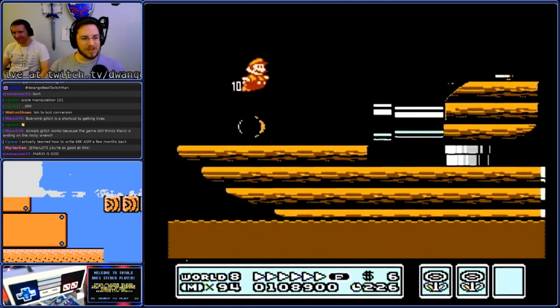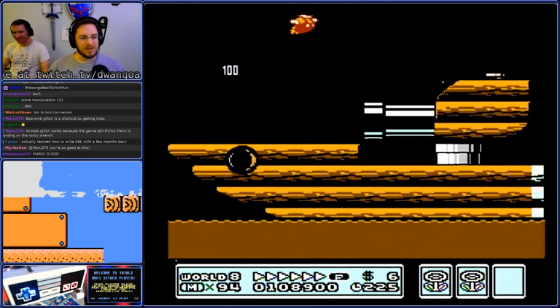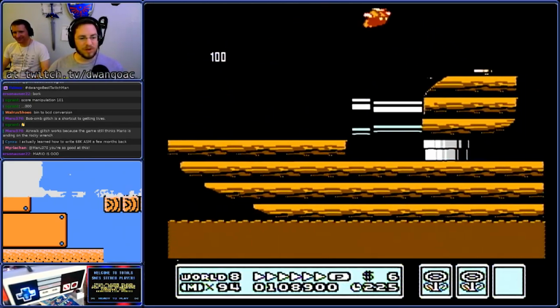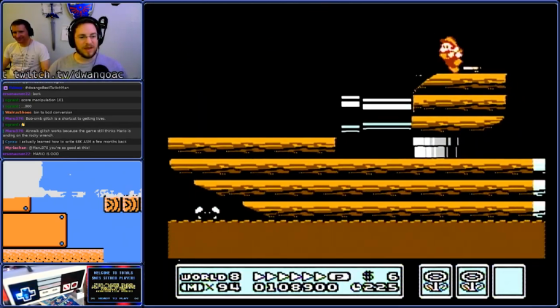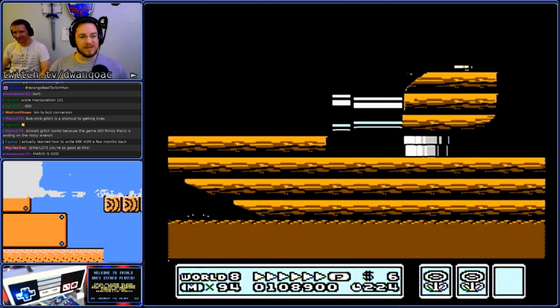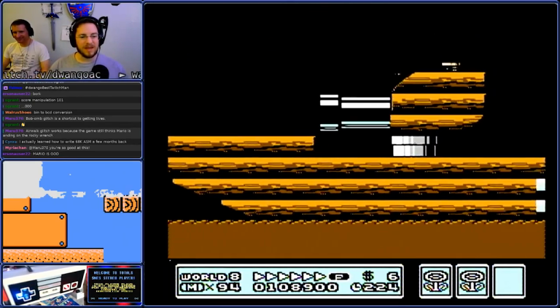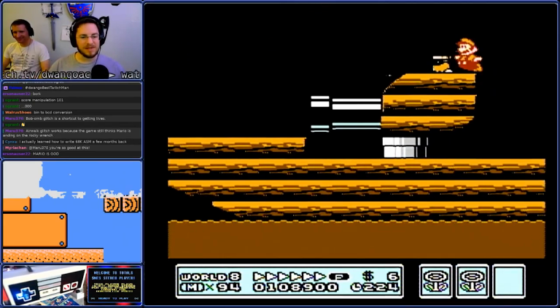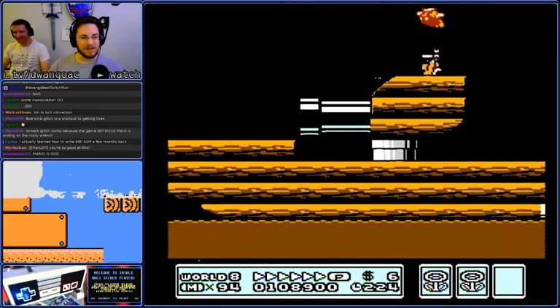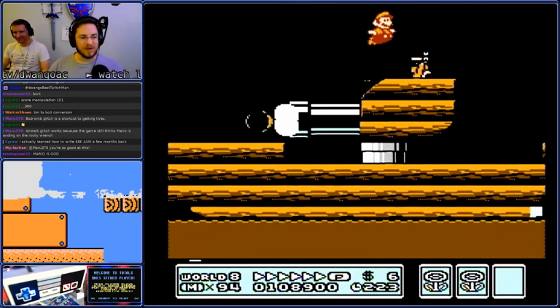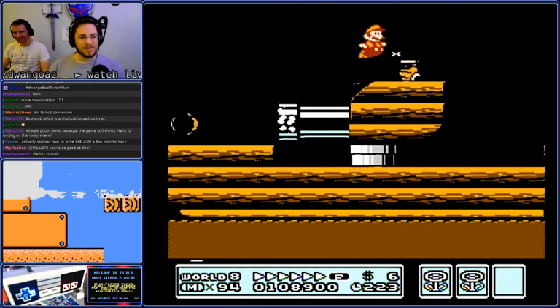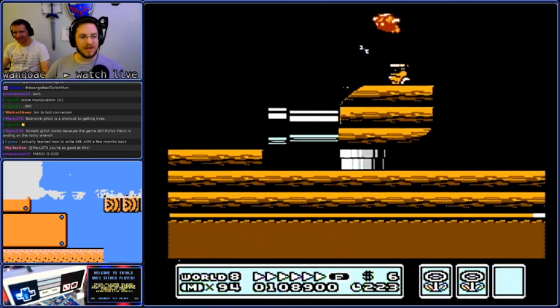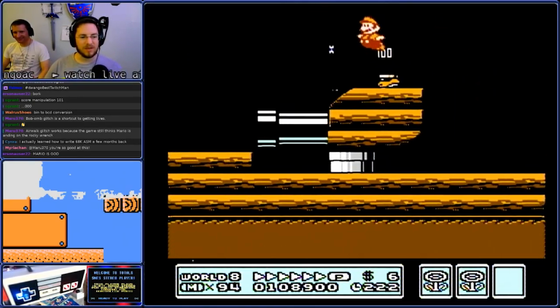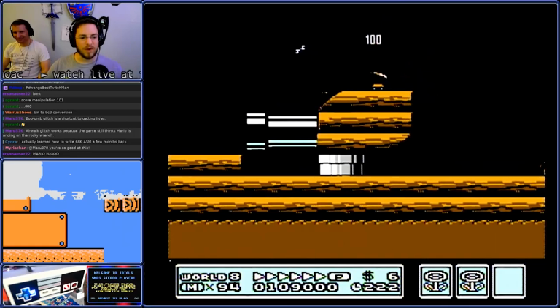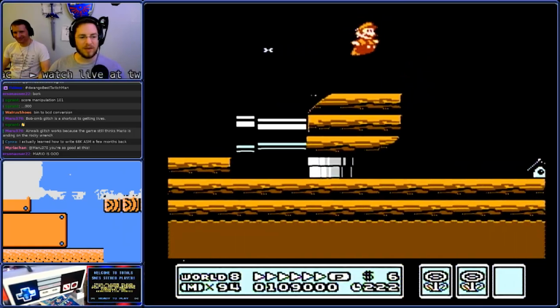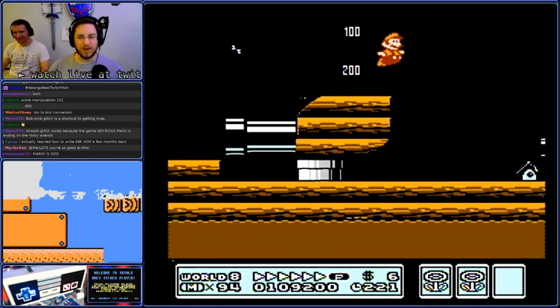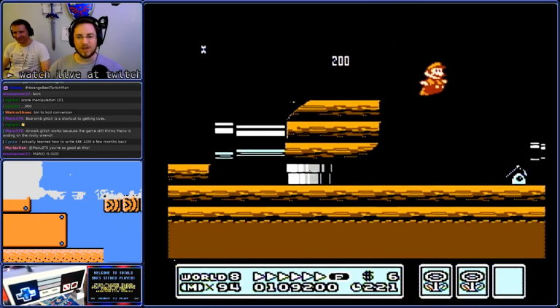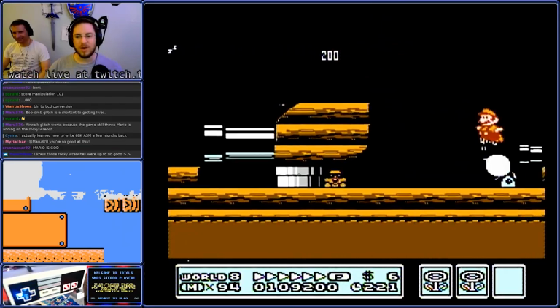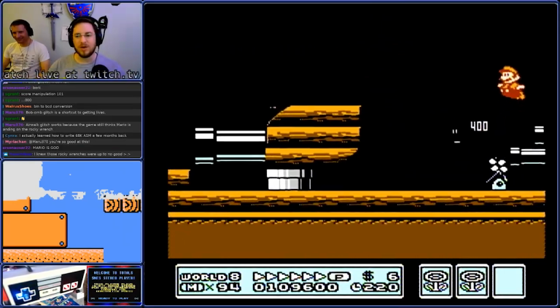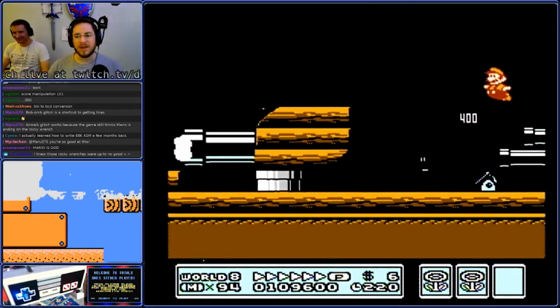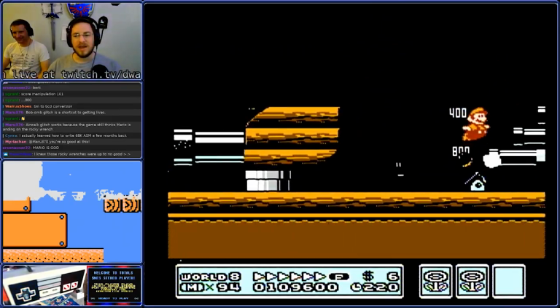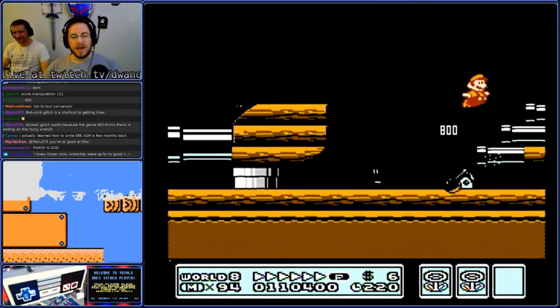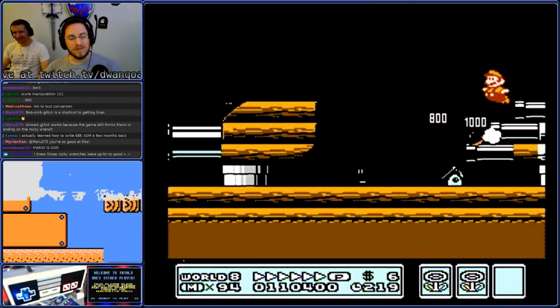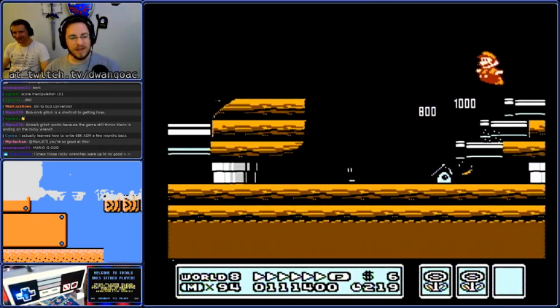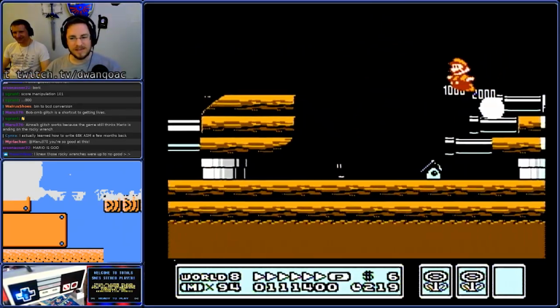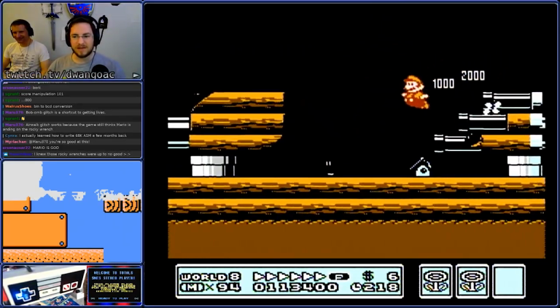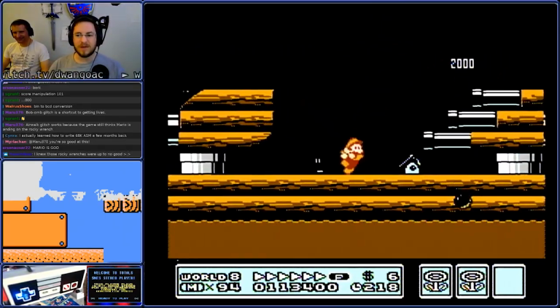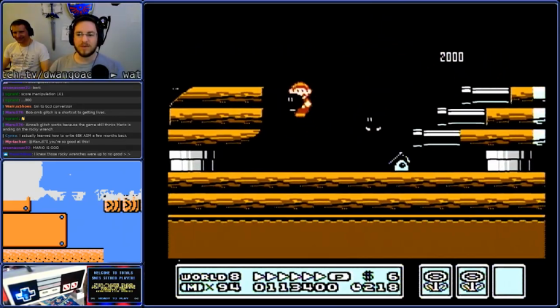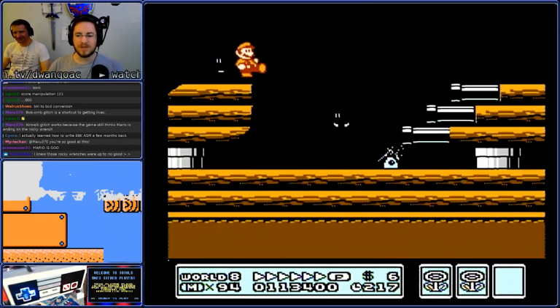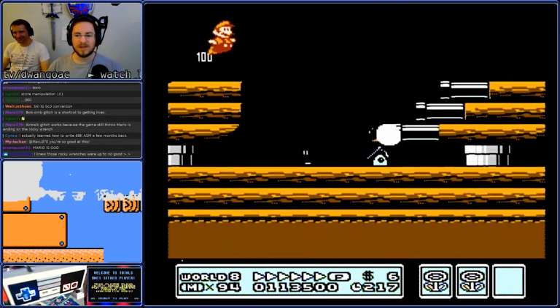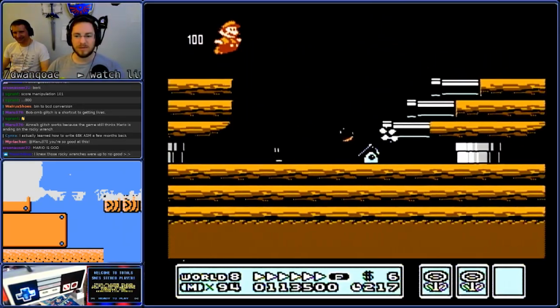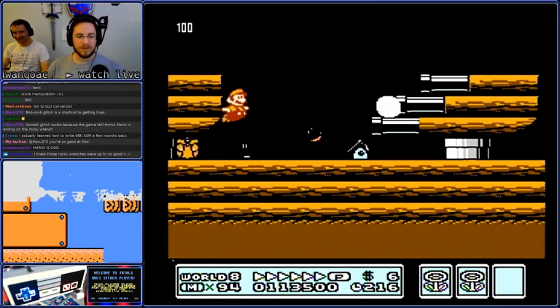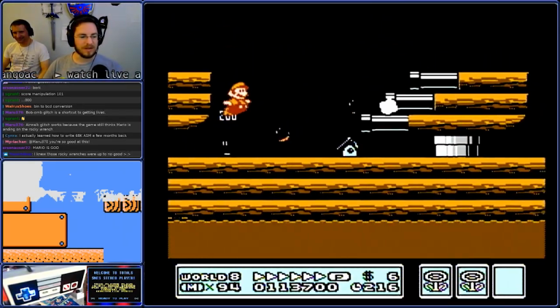Air ArchGlitz works because the game still thinks Mario was standing on the rocky wrench. I assume it lasts as long as the rocky wrench is around, right?